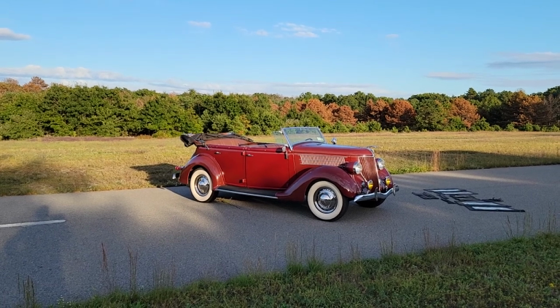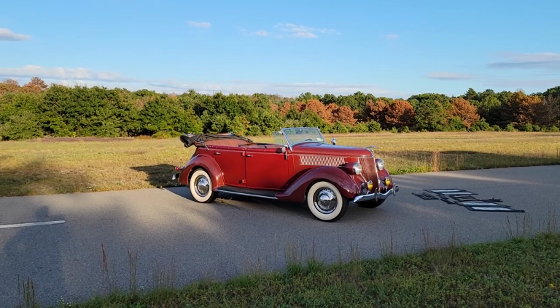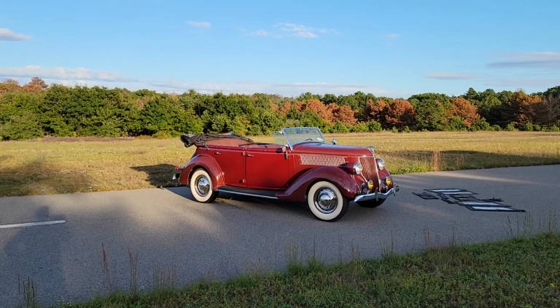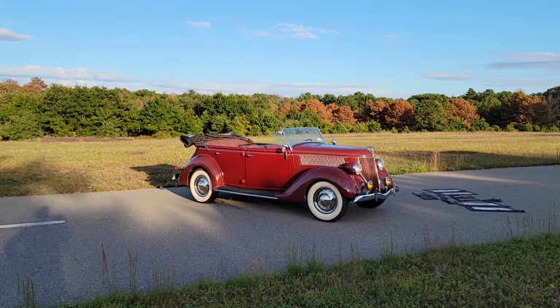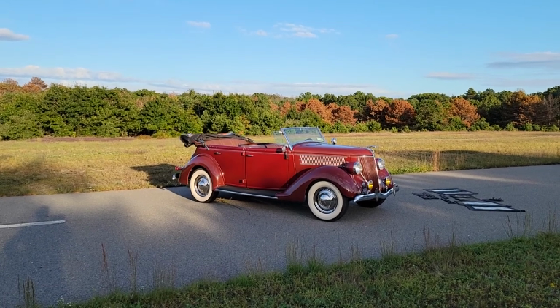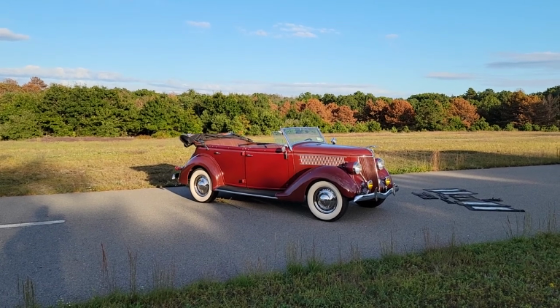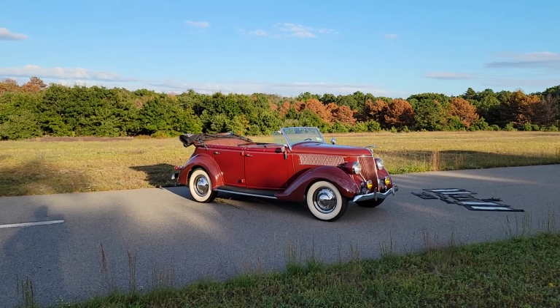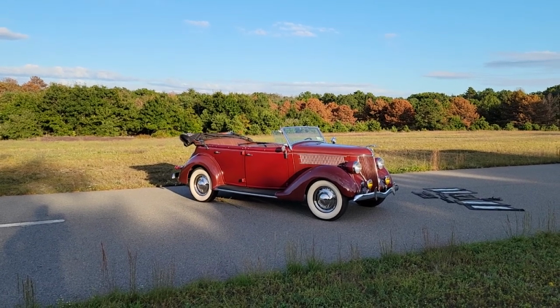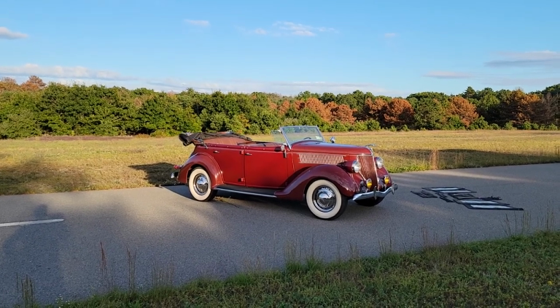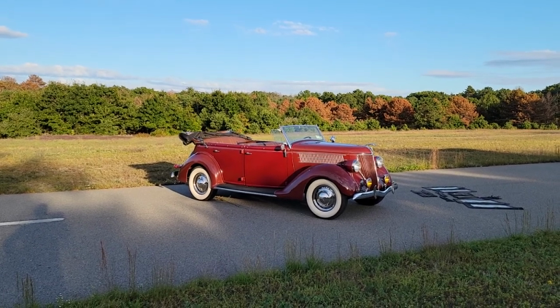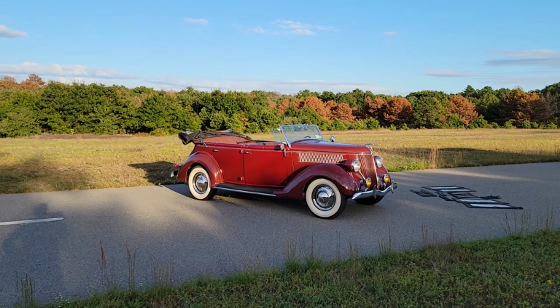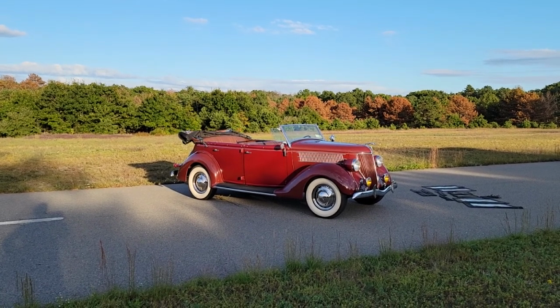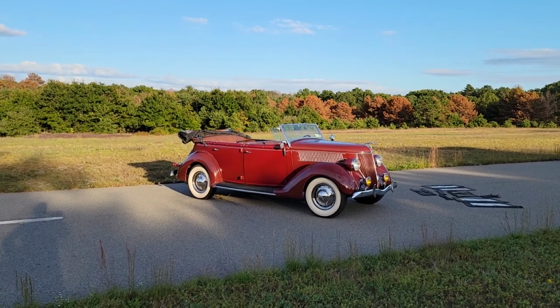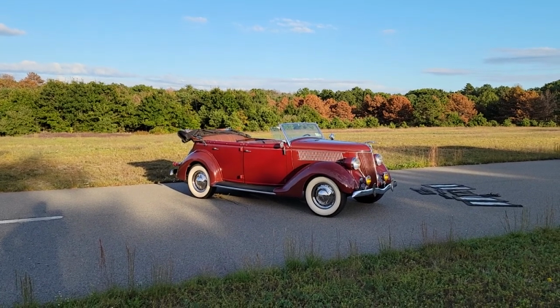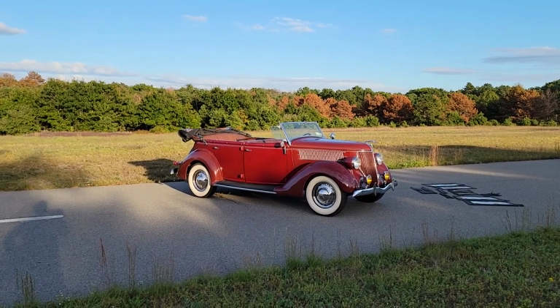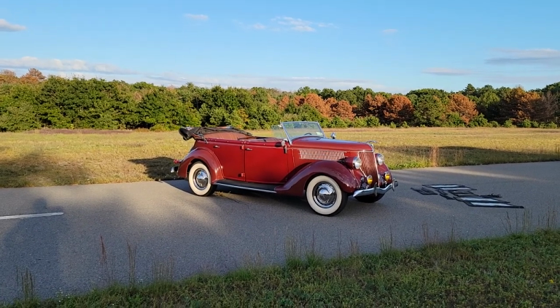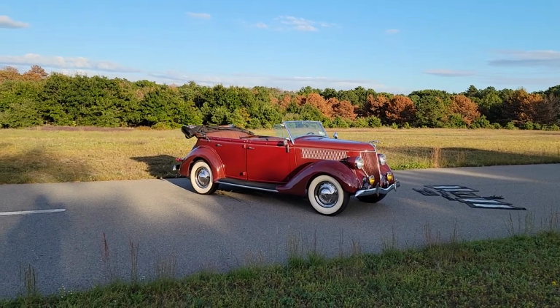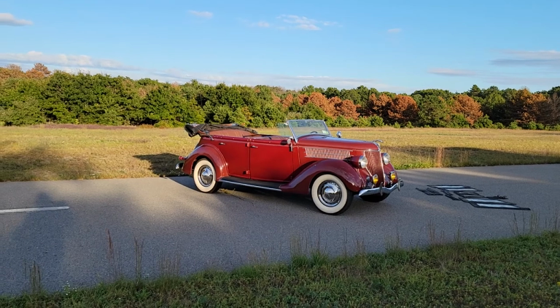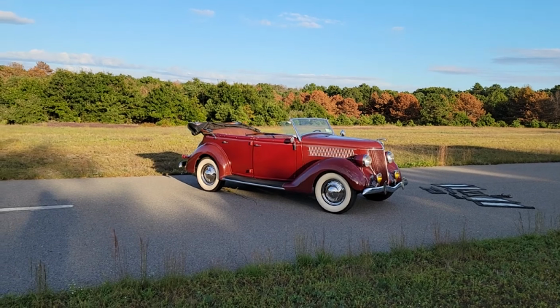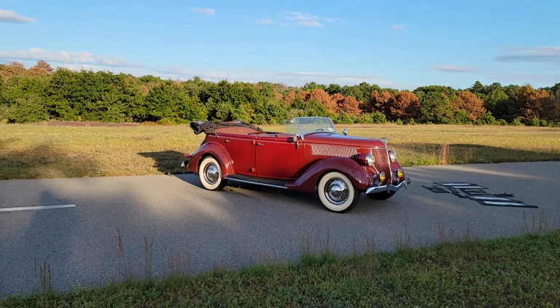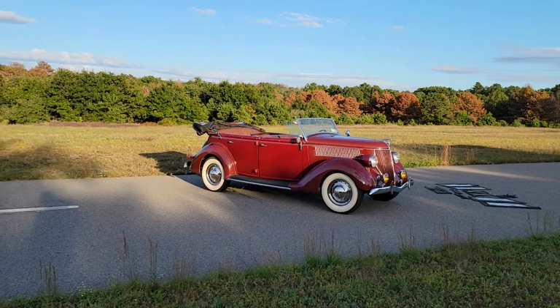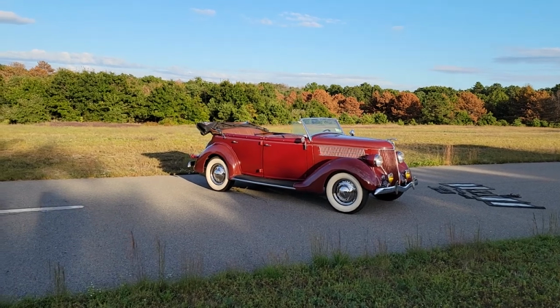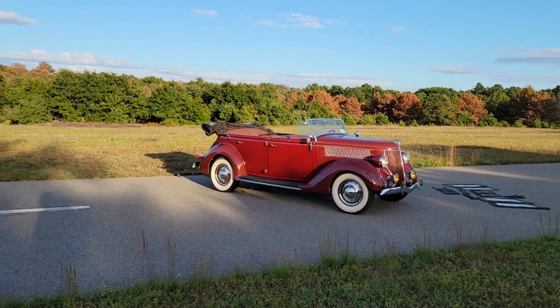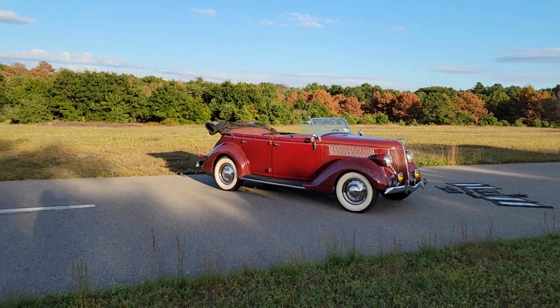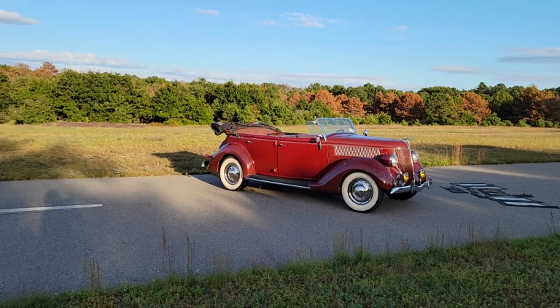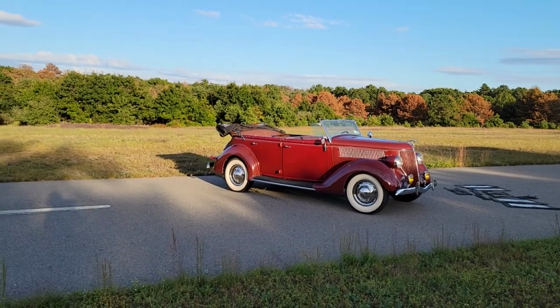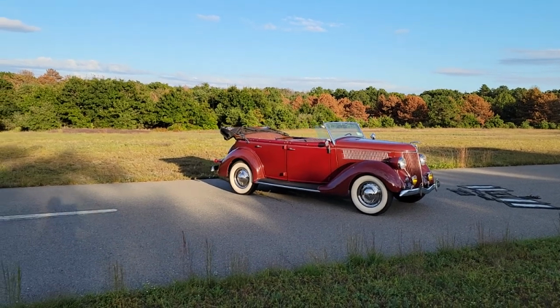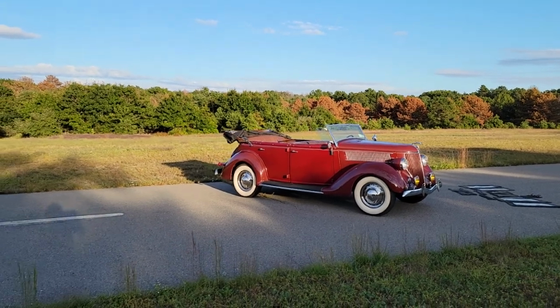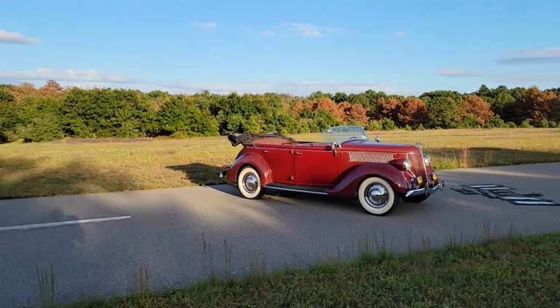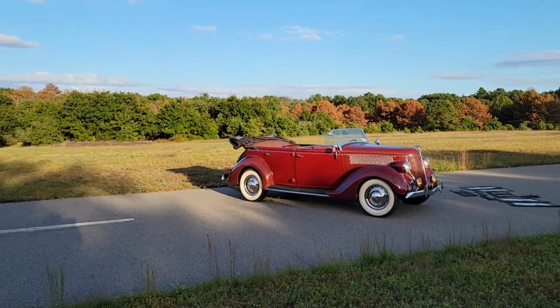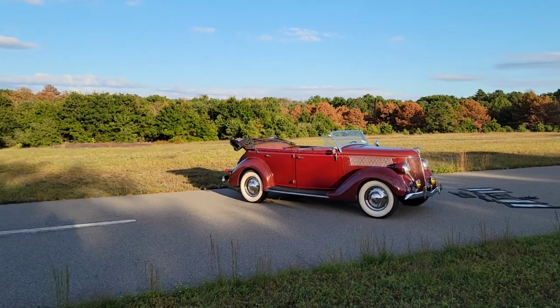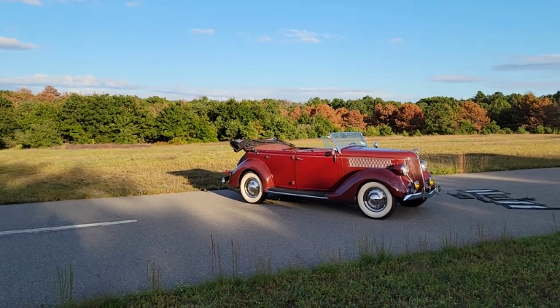I've got the owner here. He's going to tell us a little bit about it. How are we doing today? Good. Man, what a car.